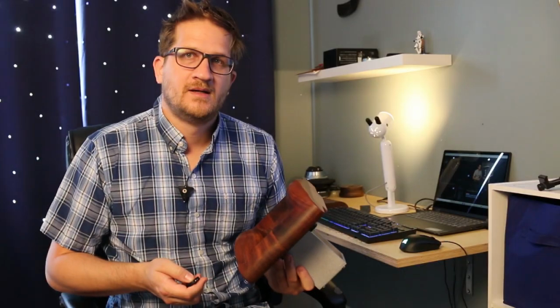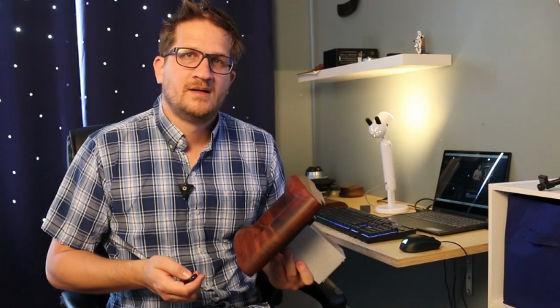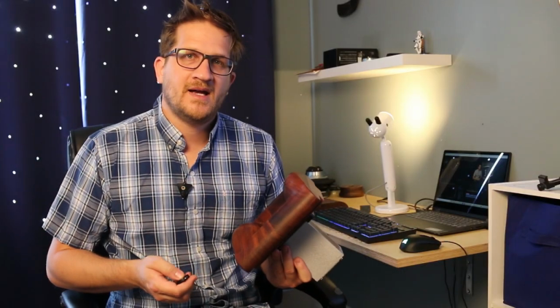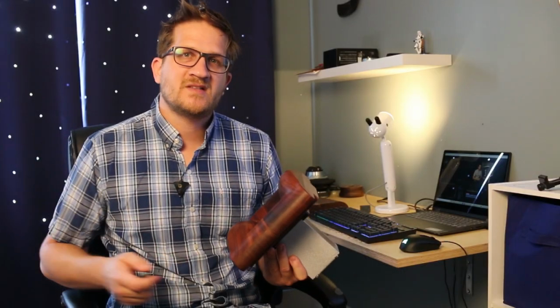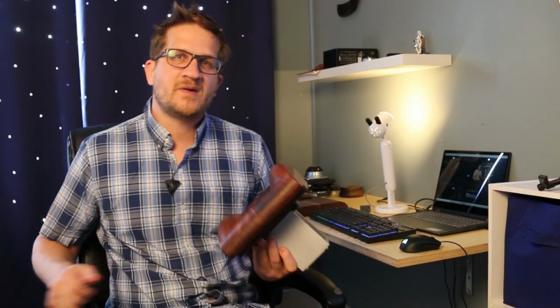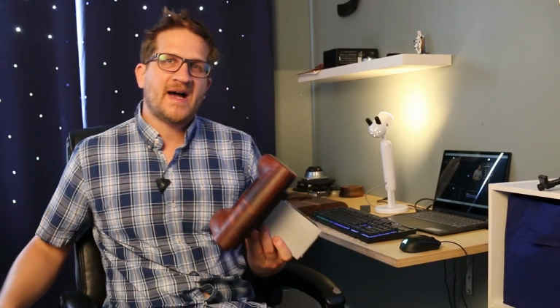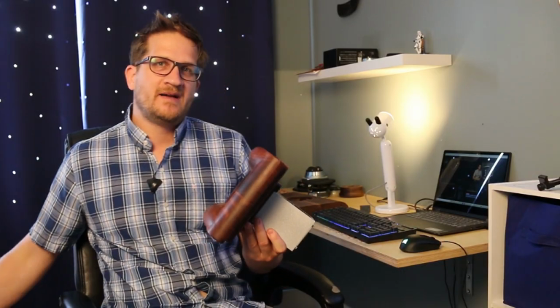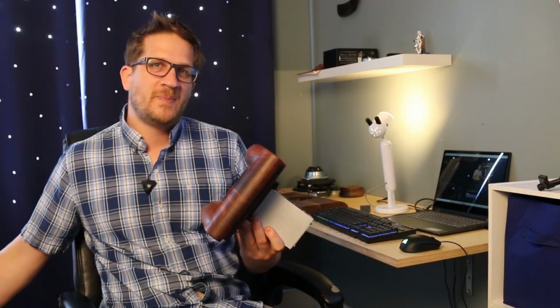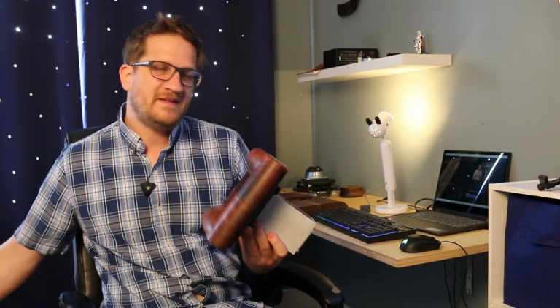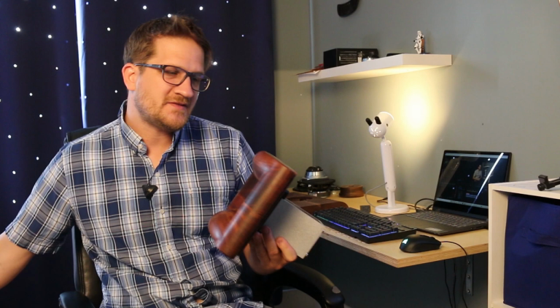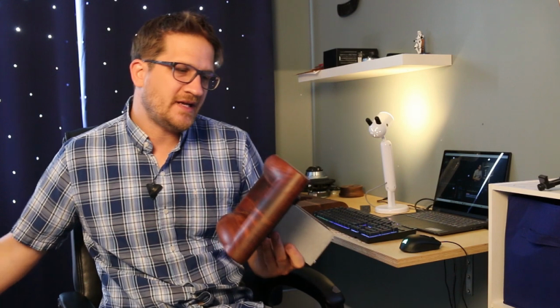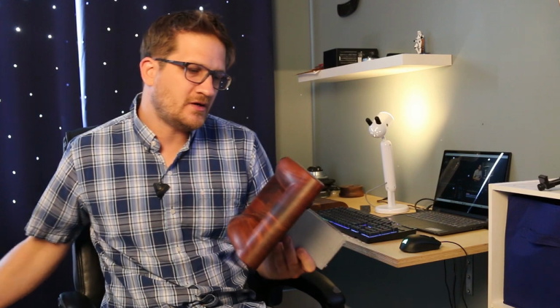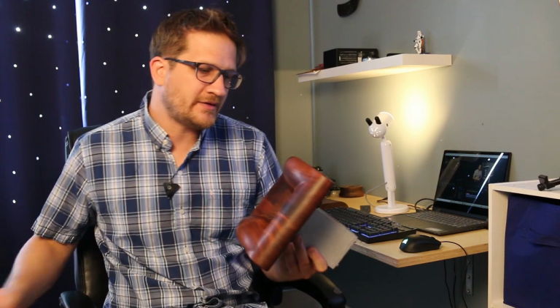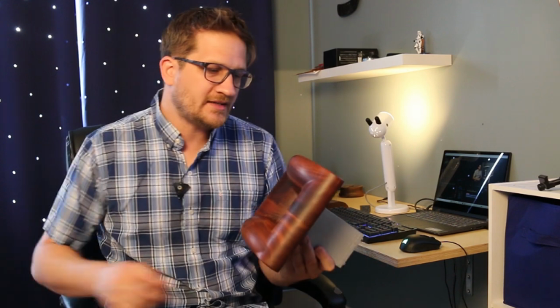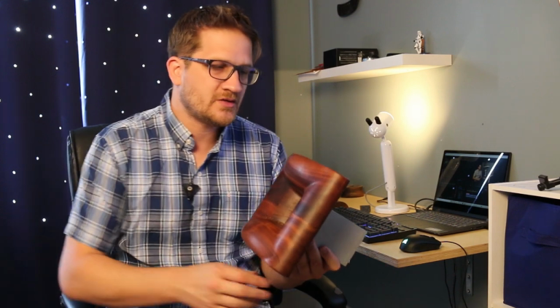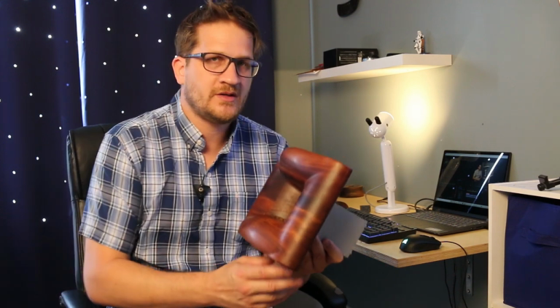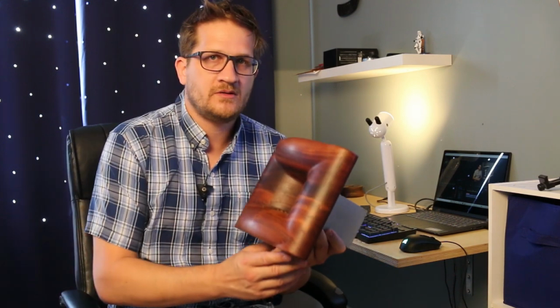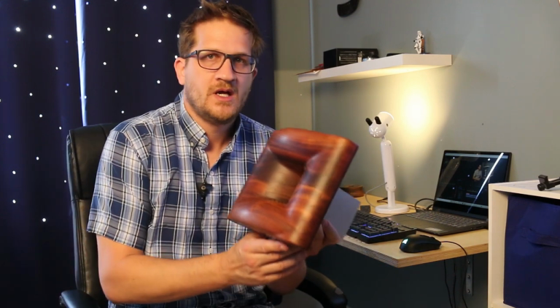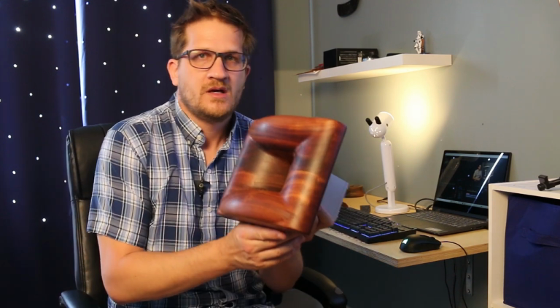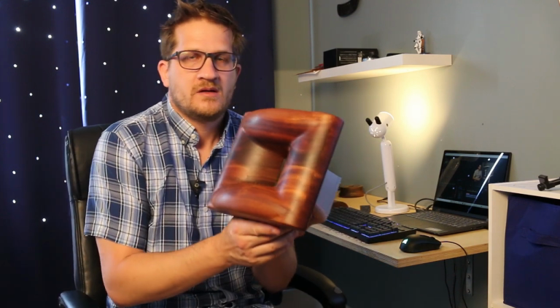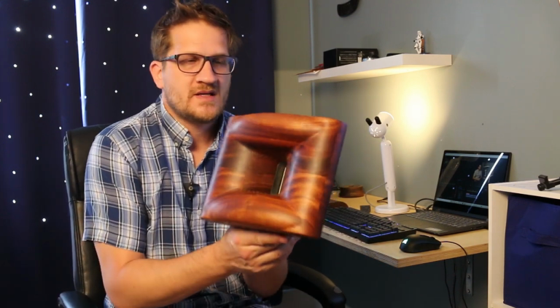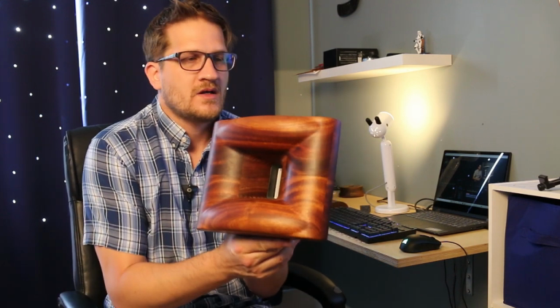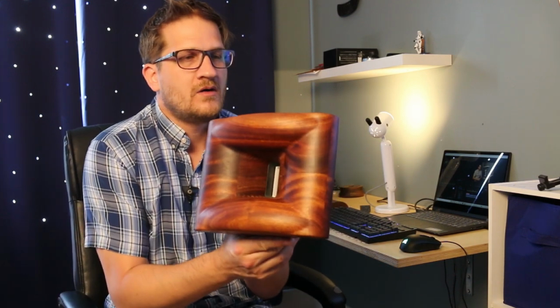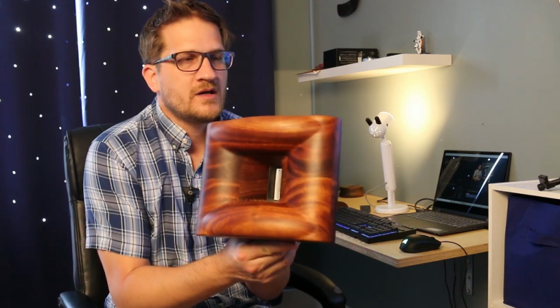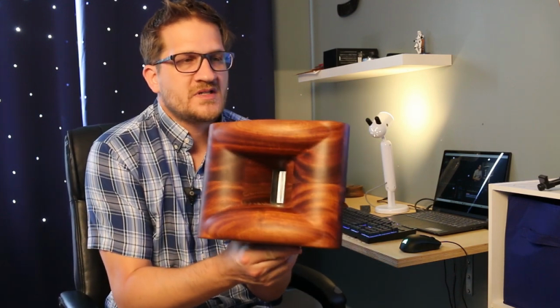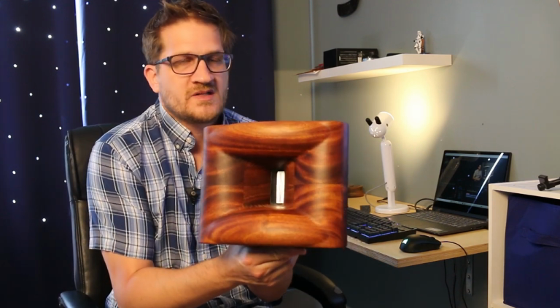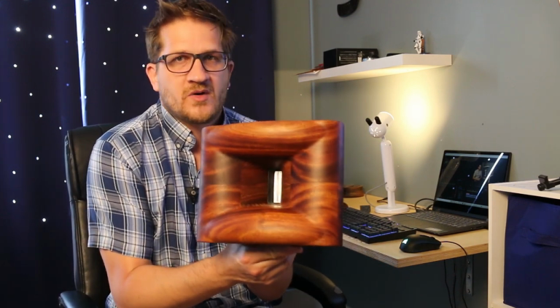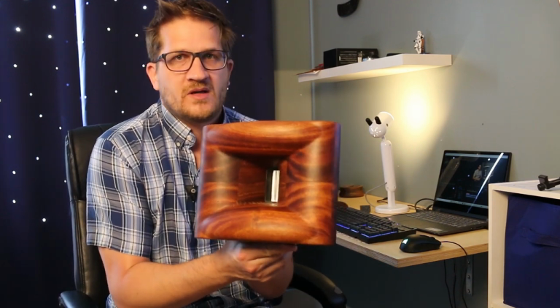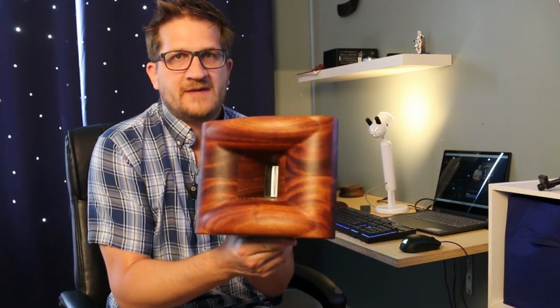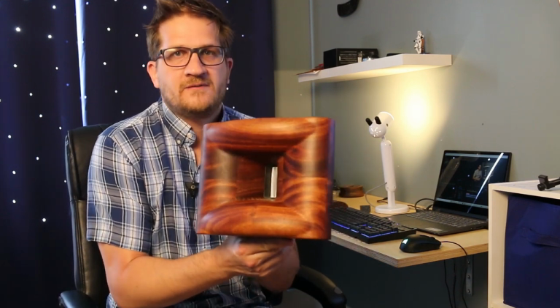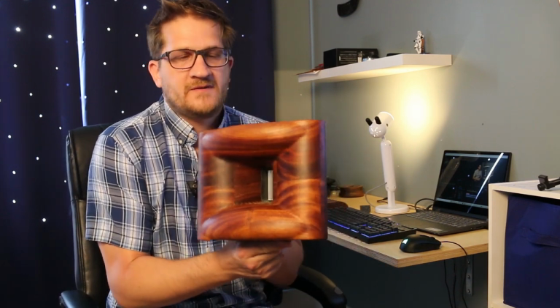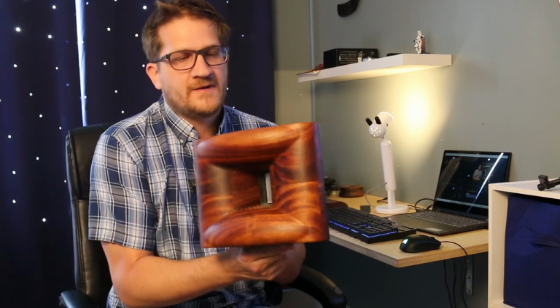Hey guys, welcome back. In this video I would like to show you this horn, which is number 1155.